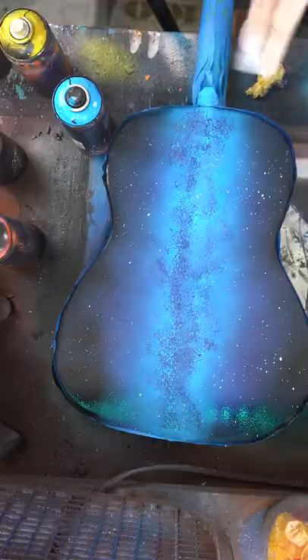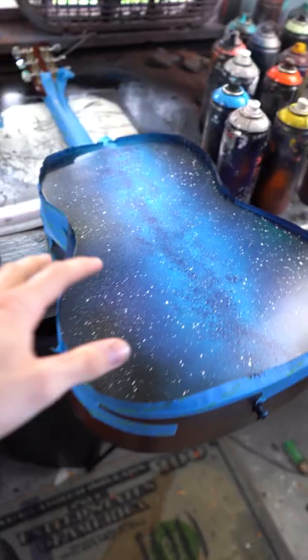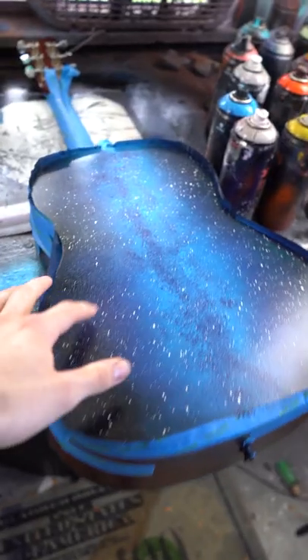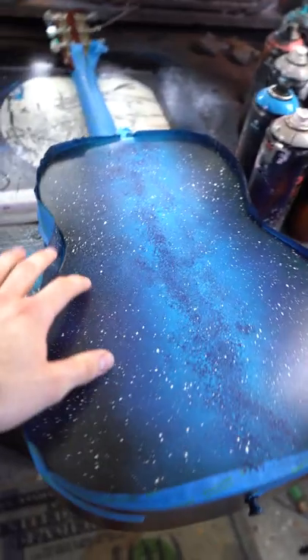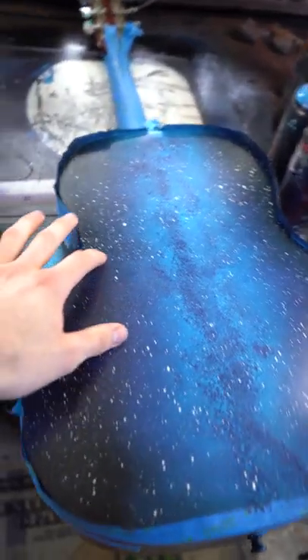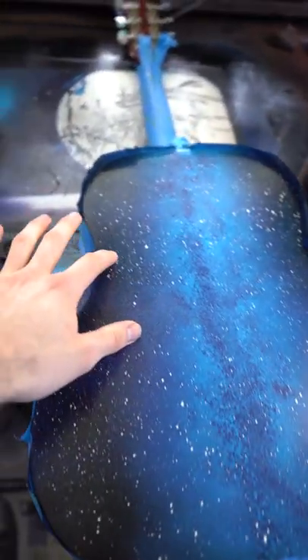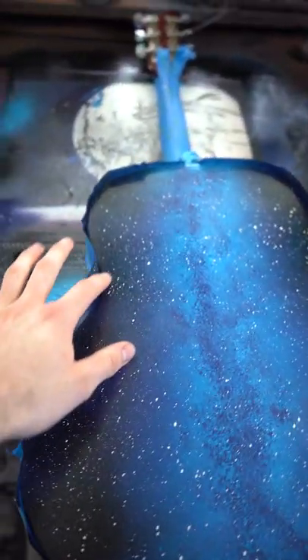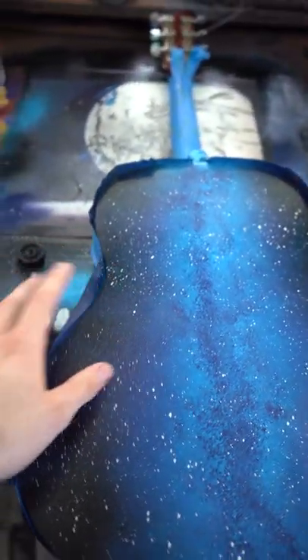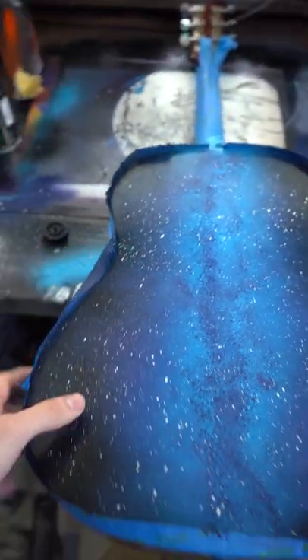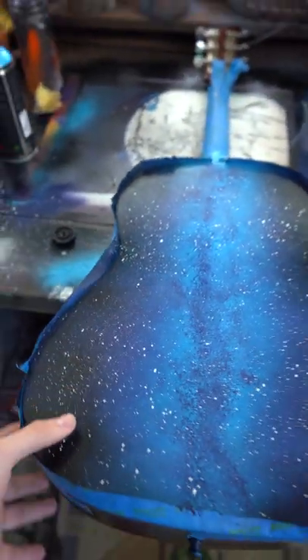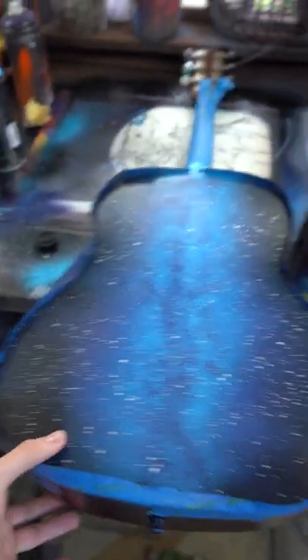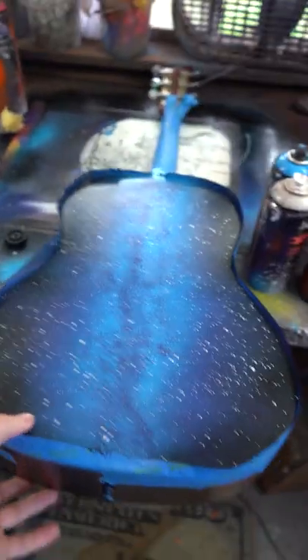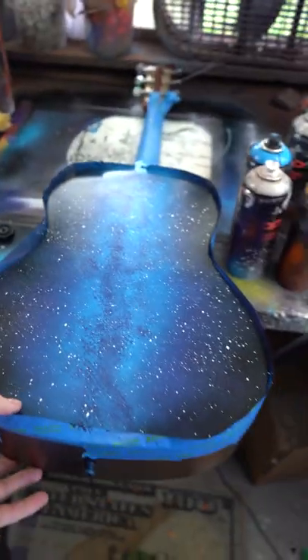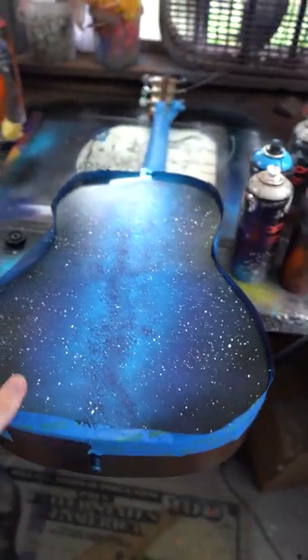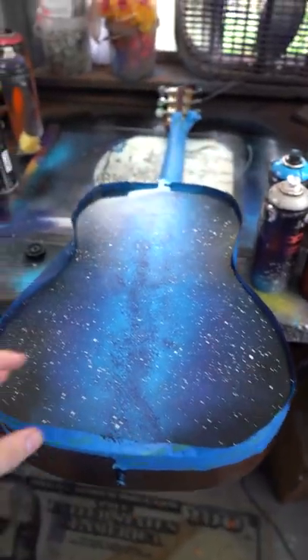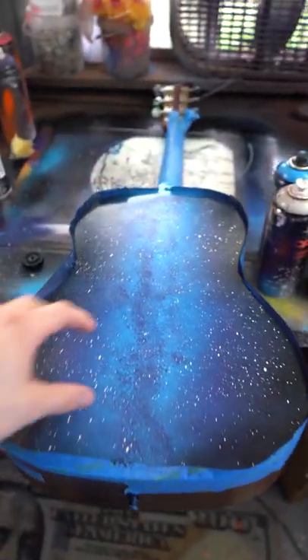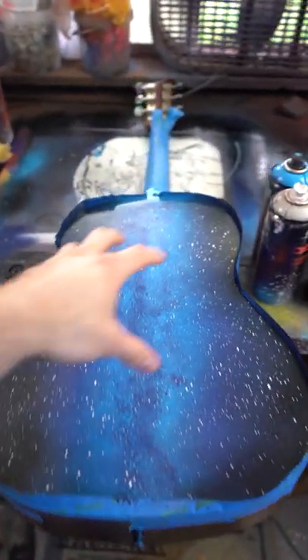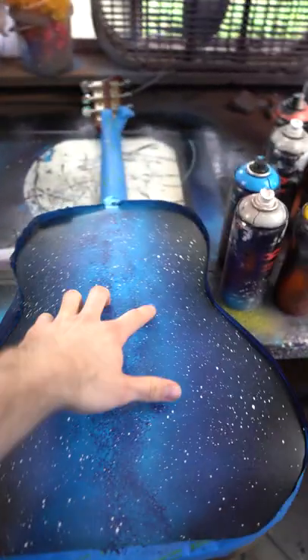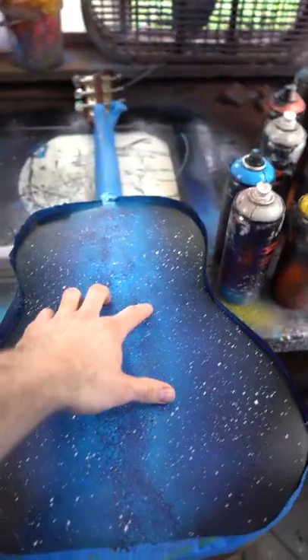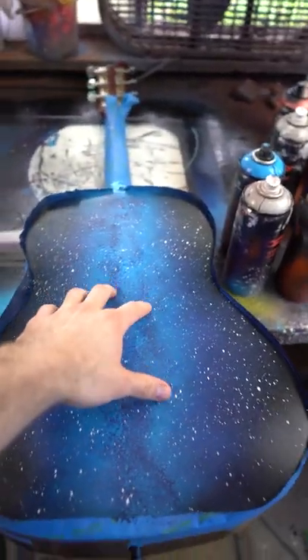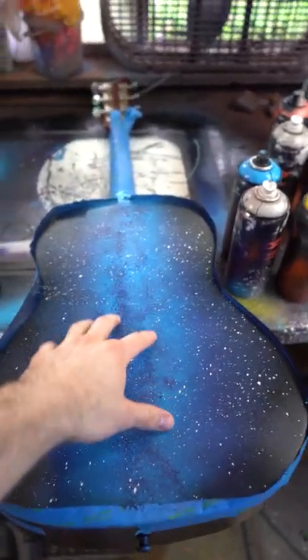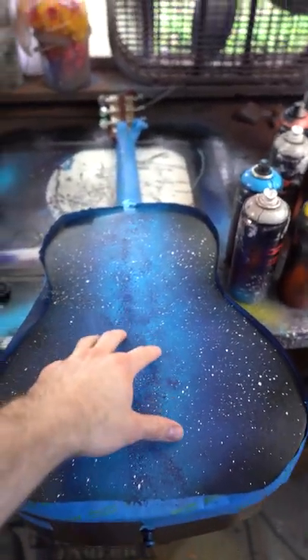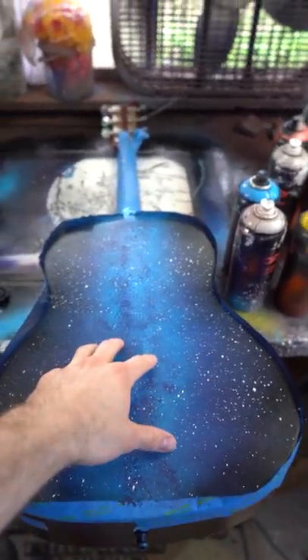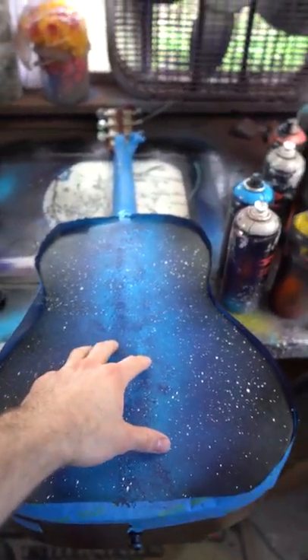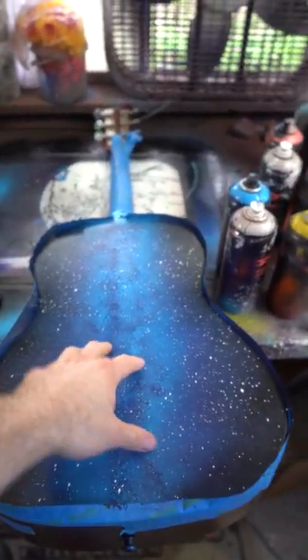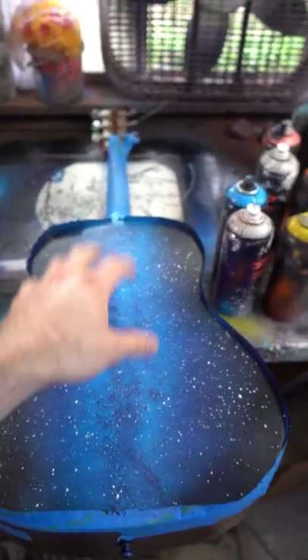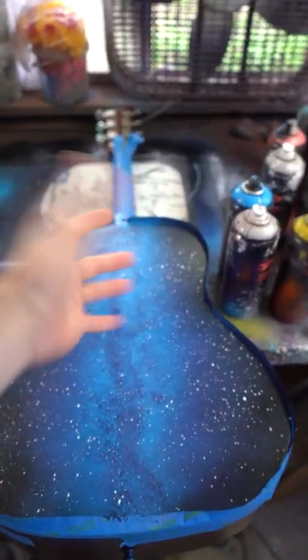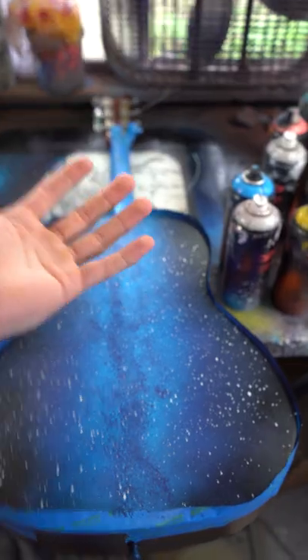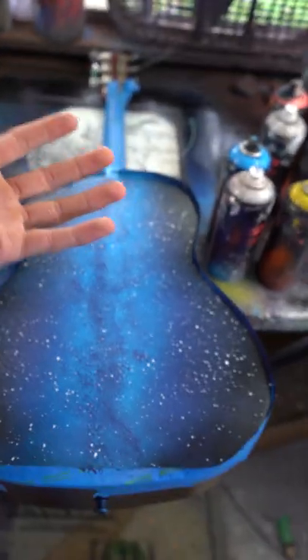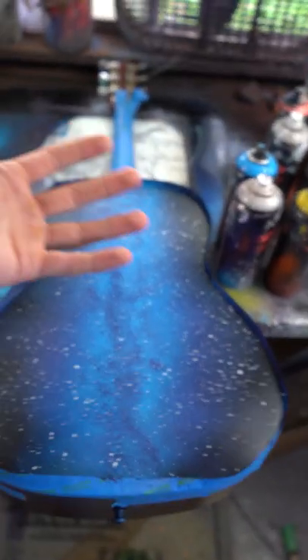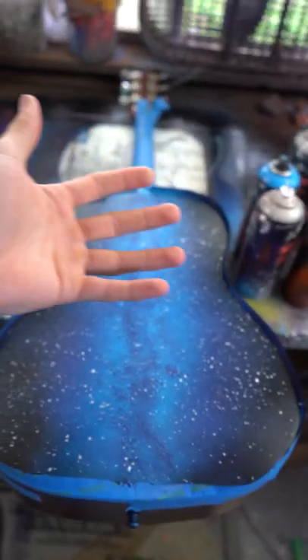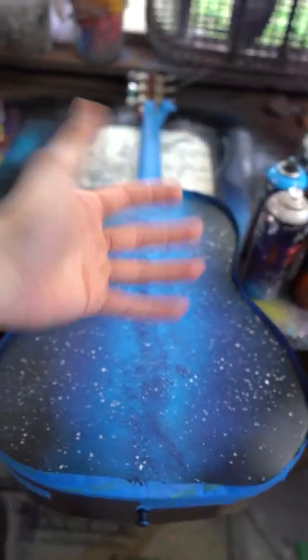We got the base done and it looks so sick, but now we're gonna add a music note in the middle because, you know, why not.